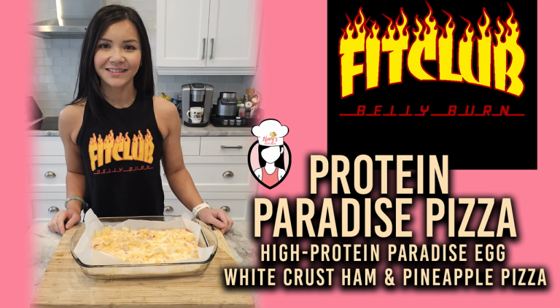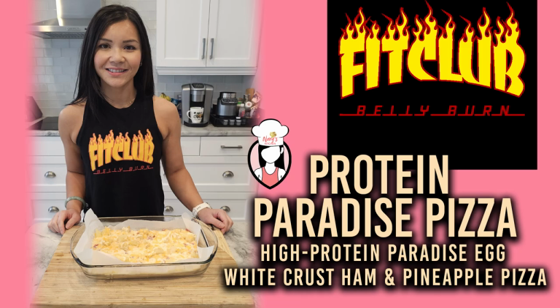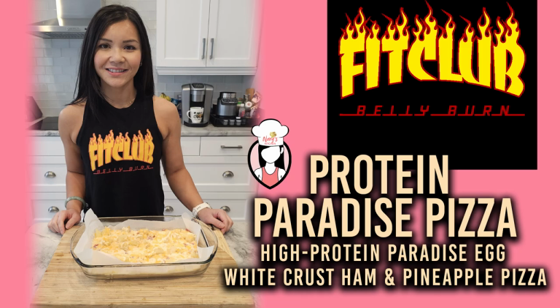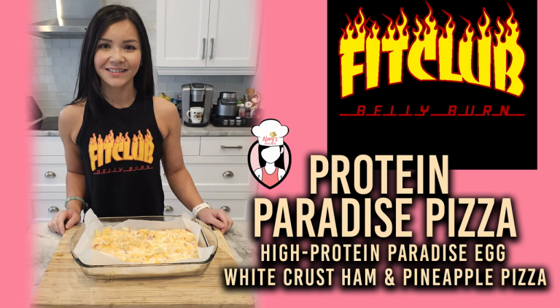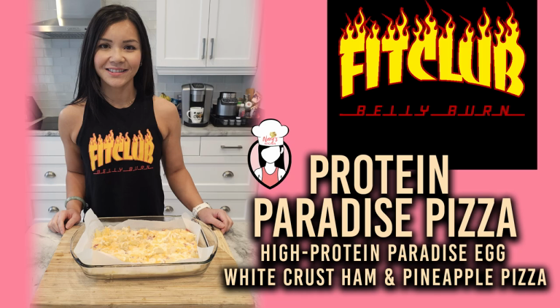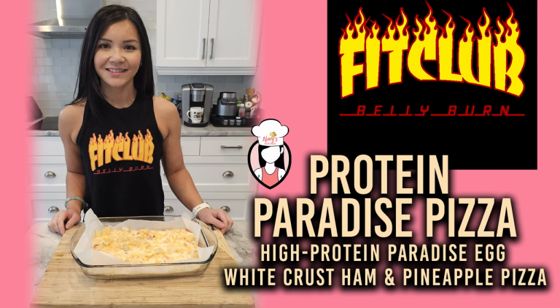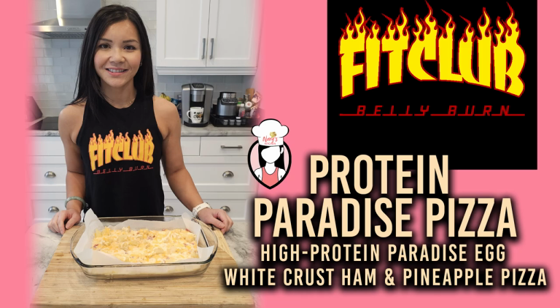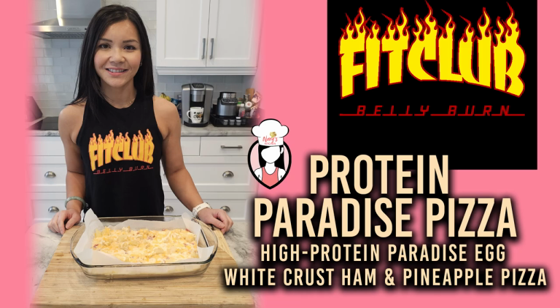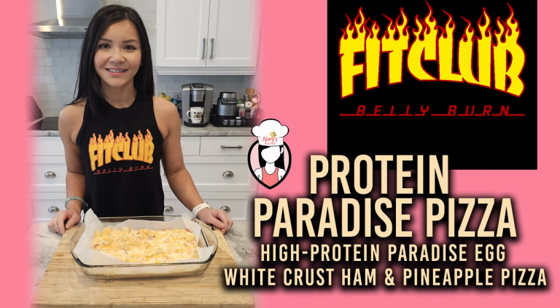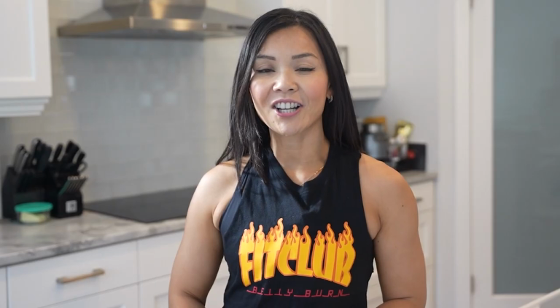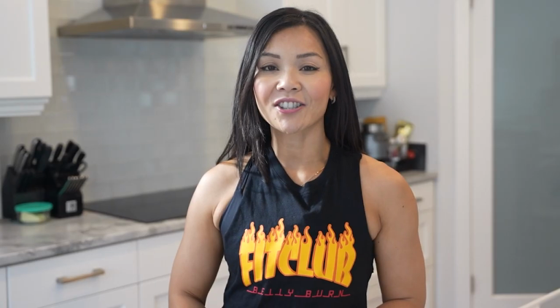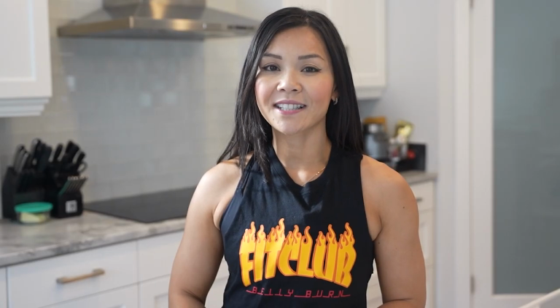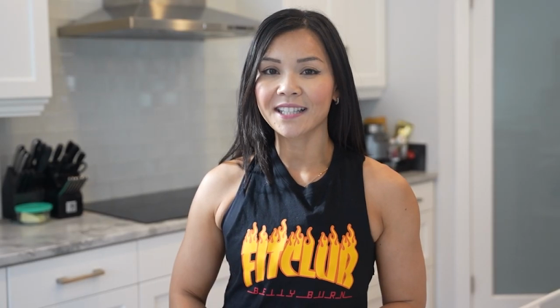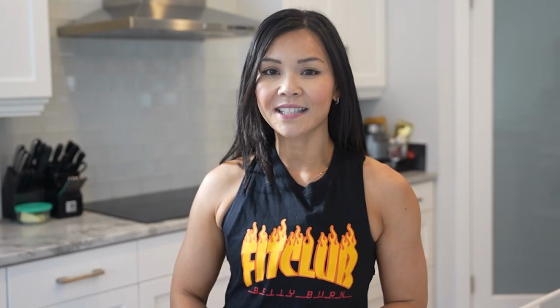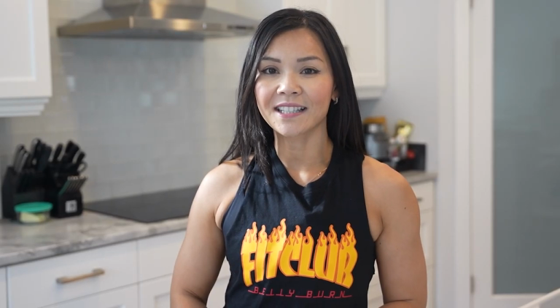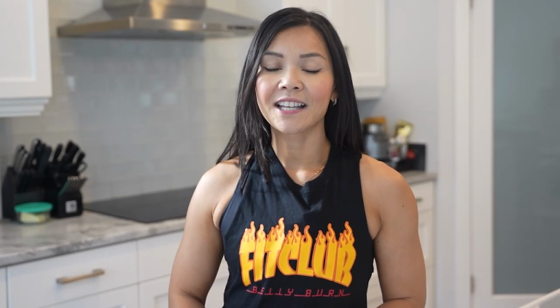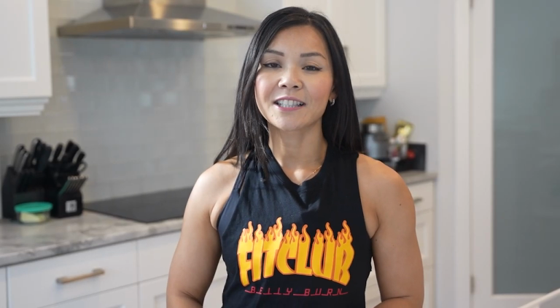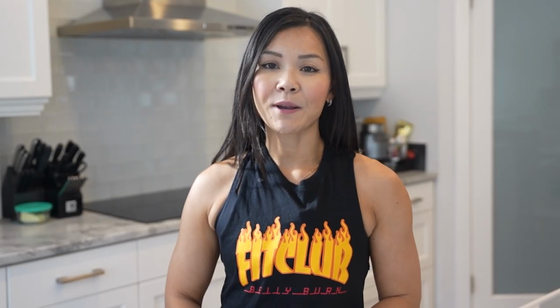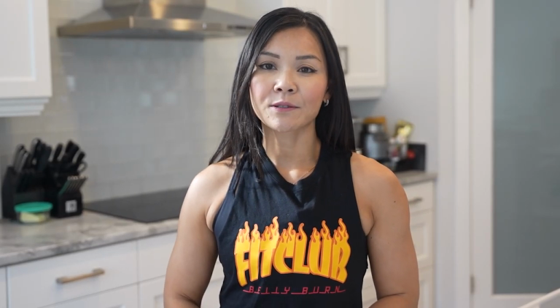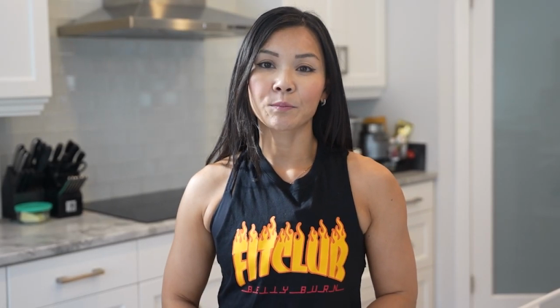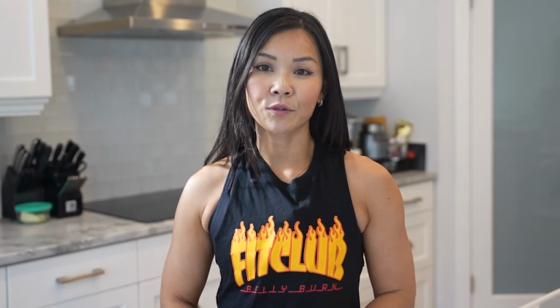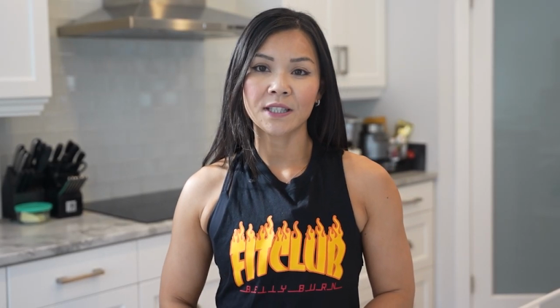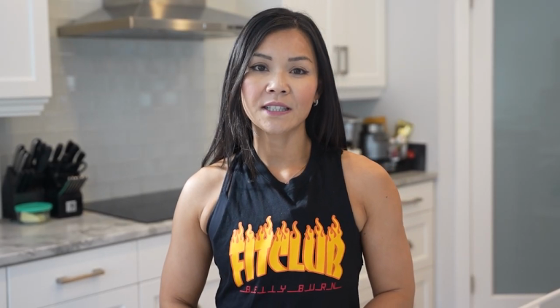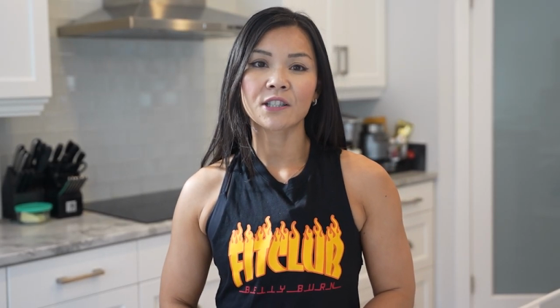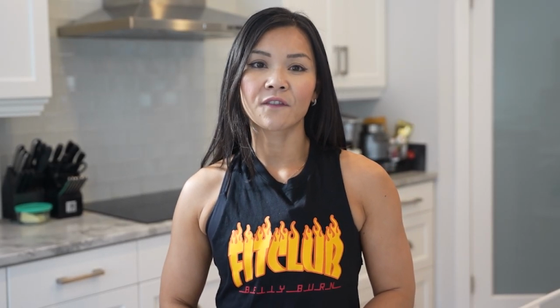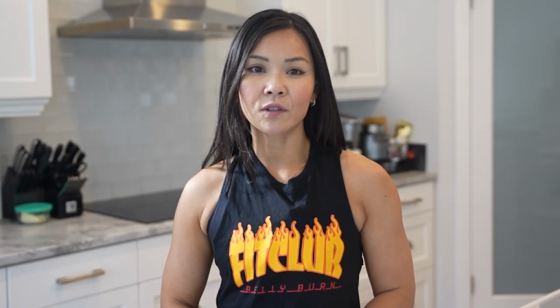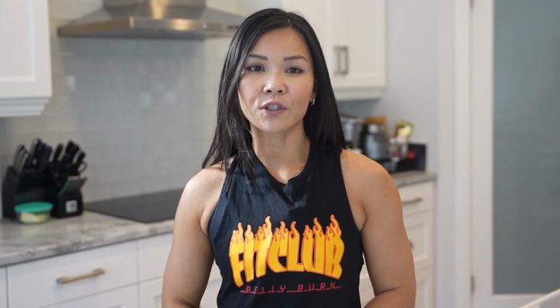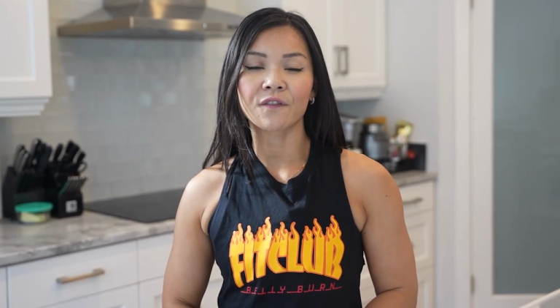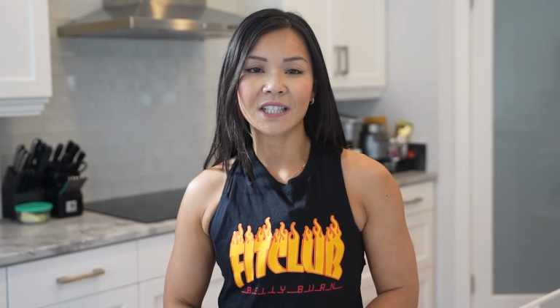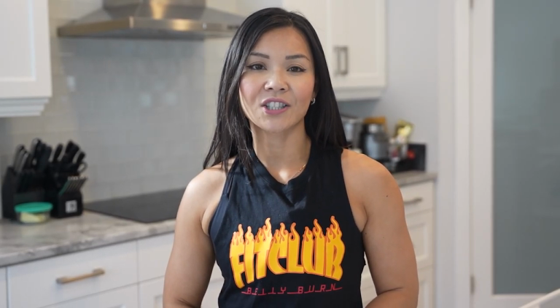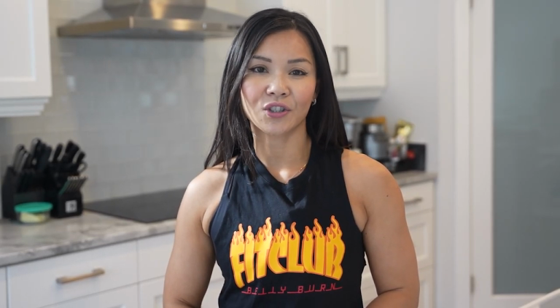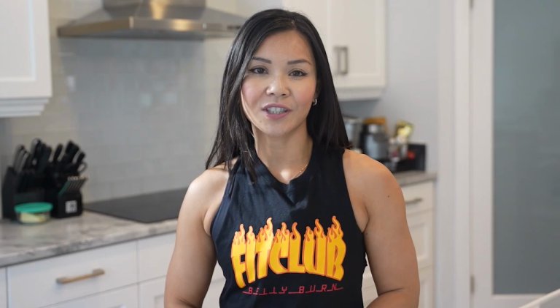Yes, you heard it right — it's not just tasty, it's packed with protein to fuel your fitness journey.